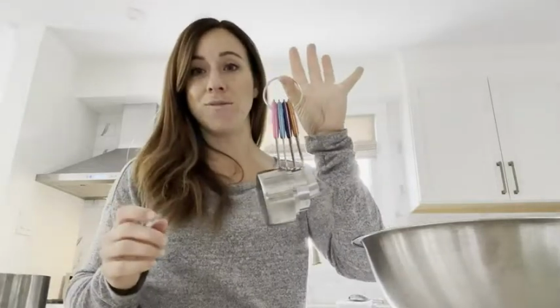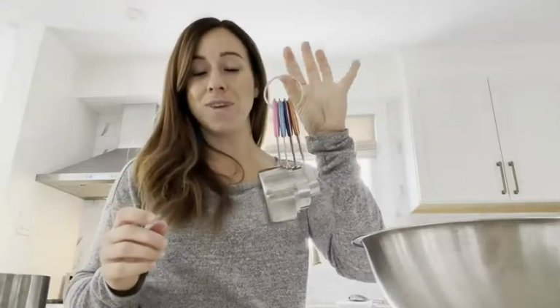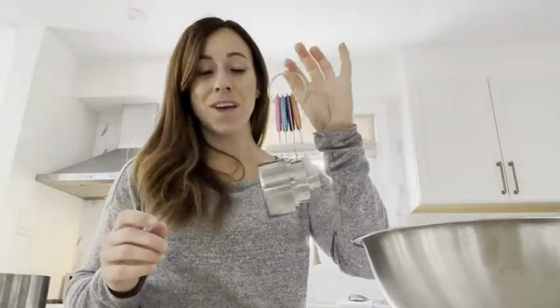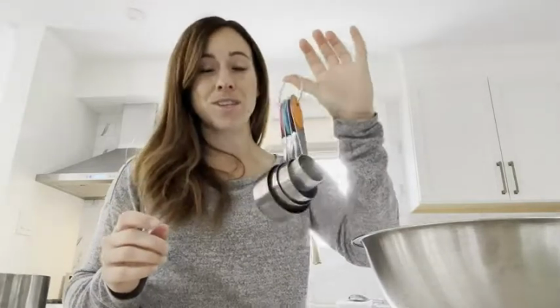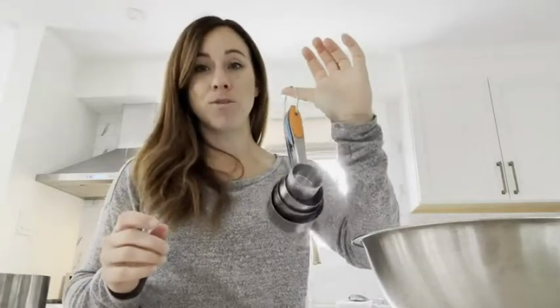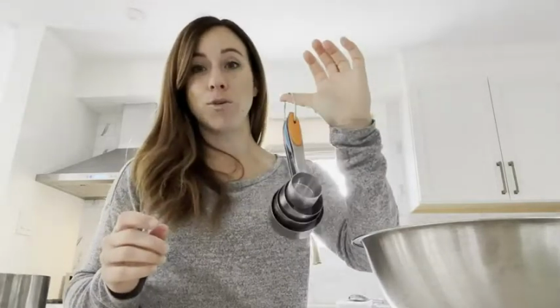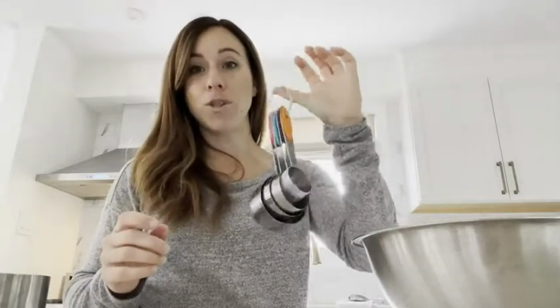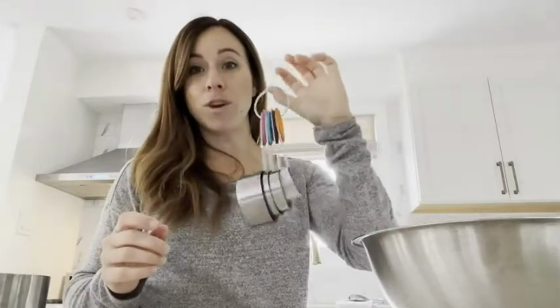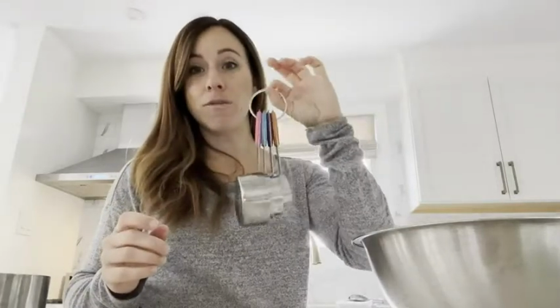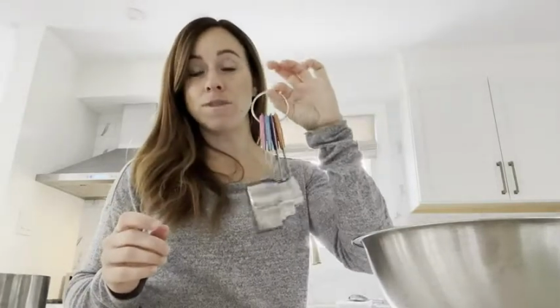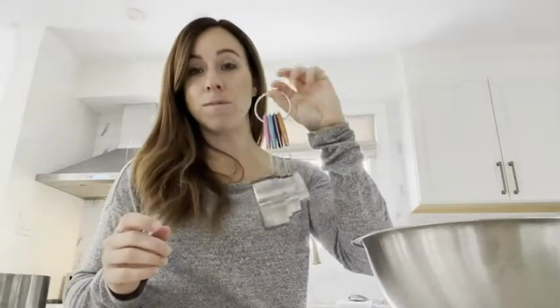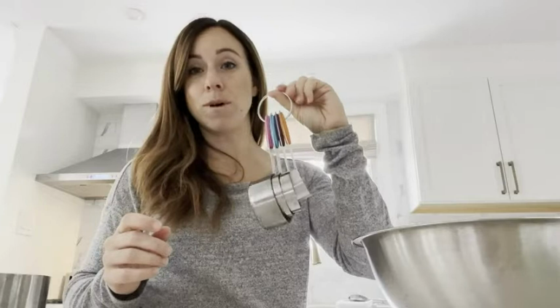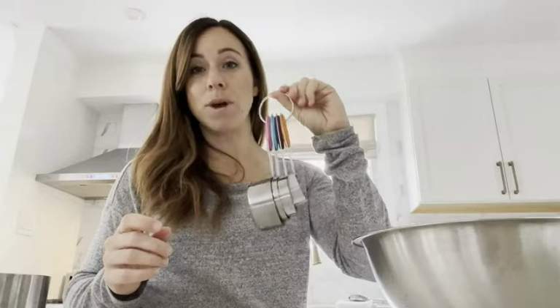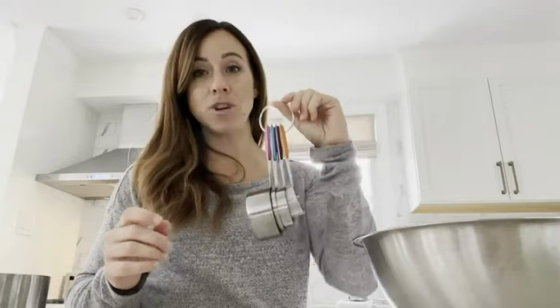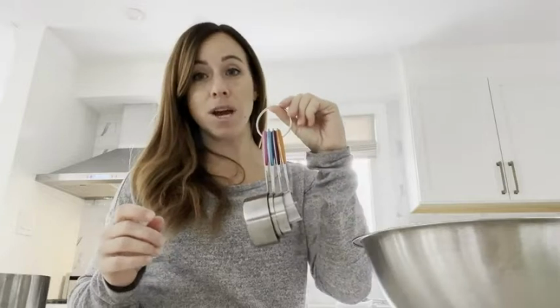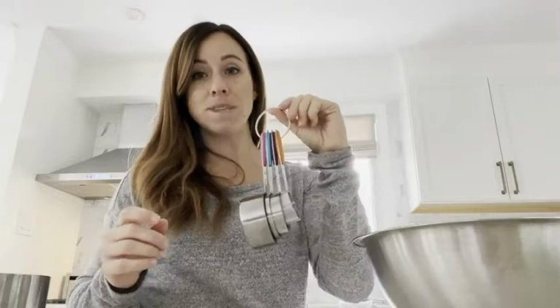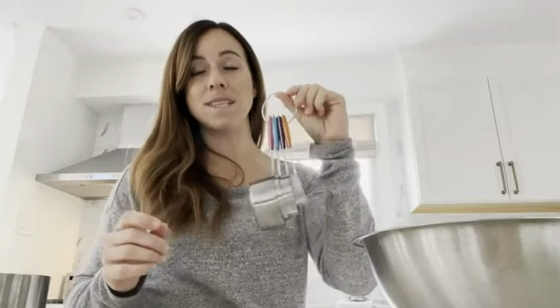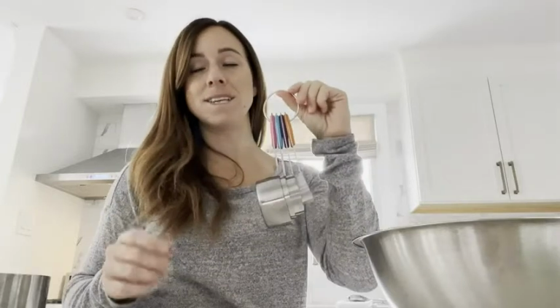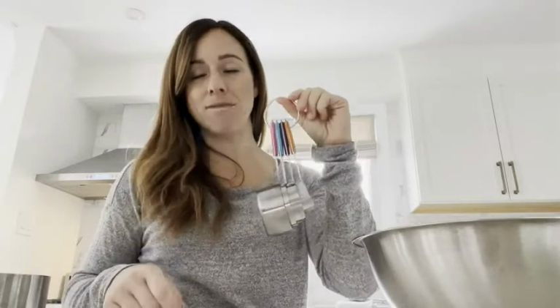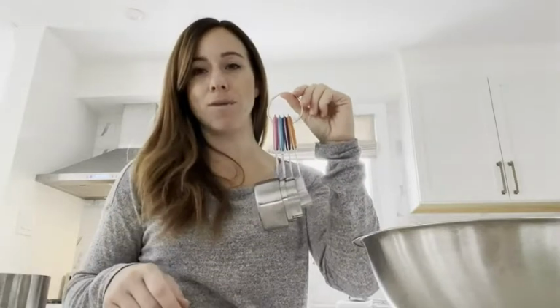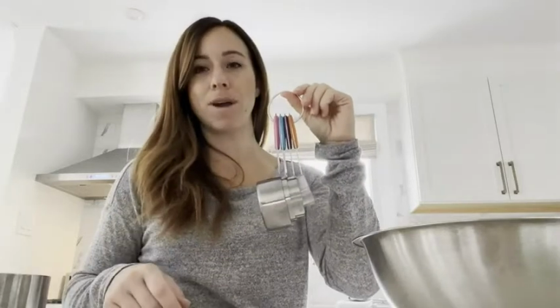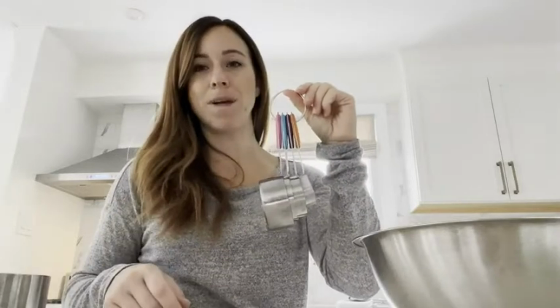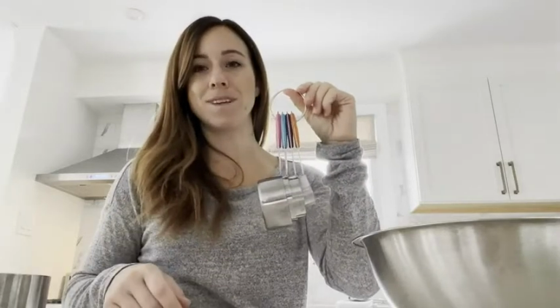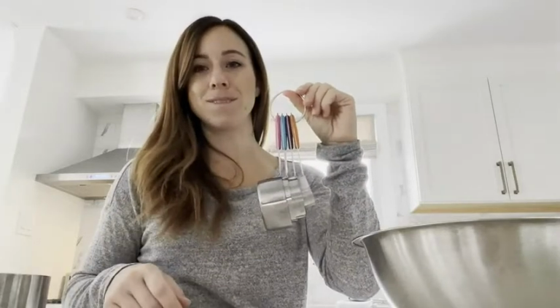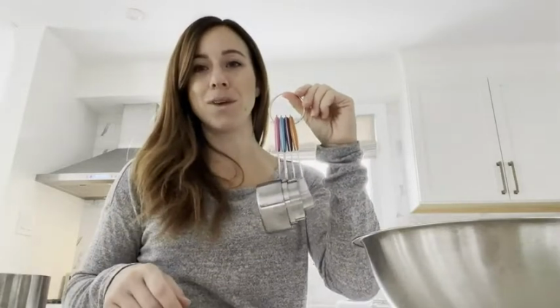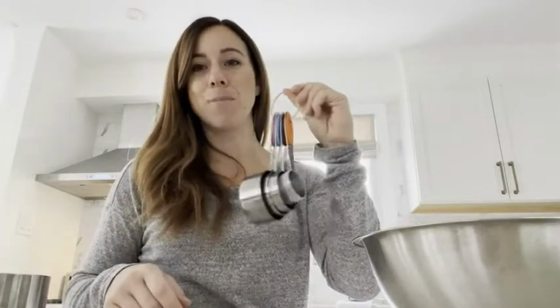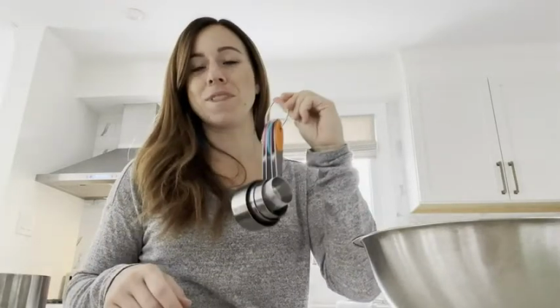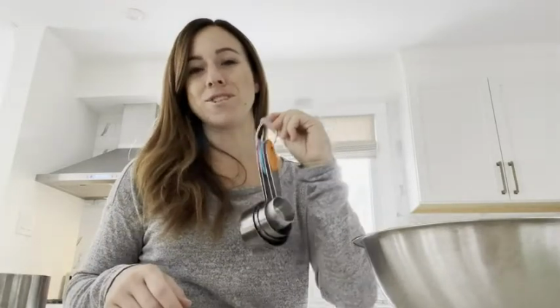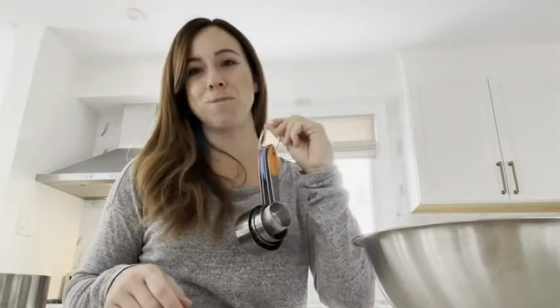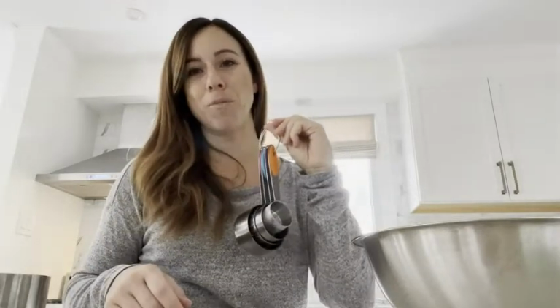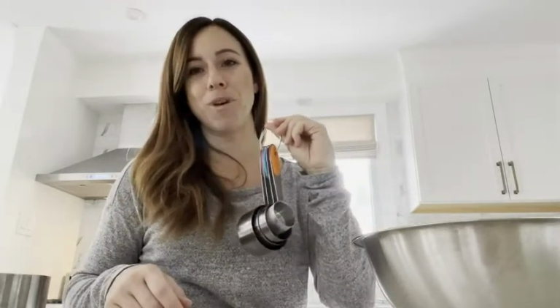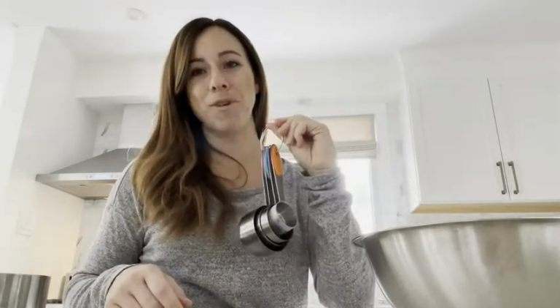So if you are looking for some measuring cups, I definitely recommend this. But that's just my point of view.